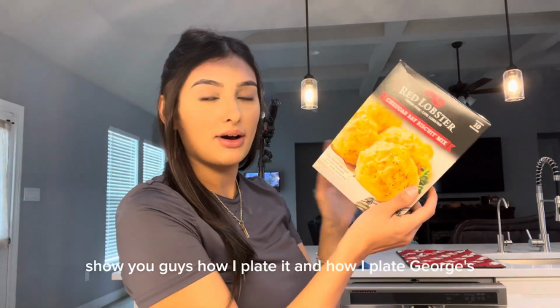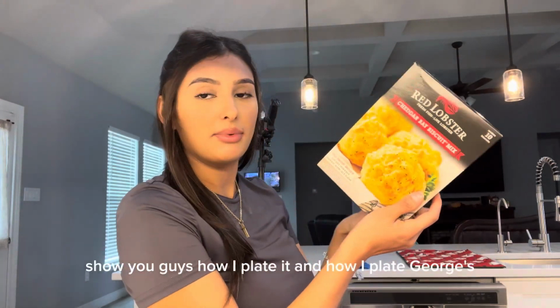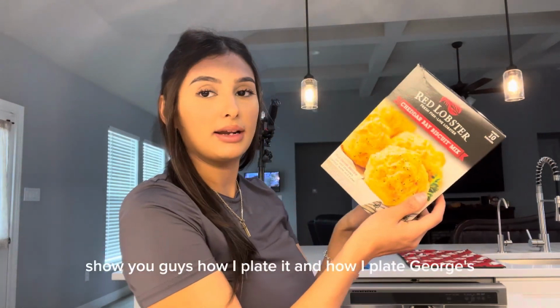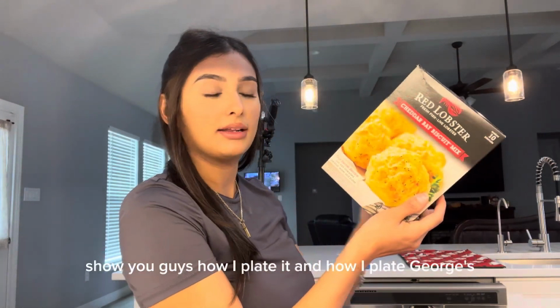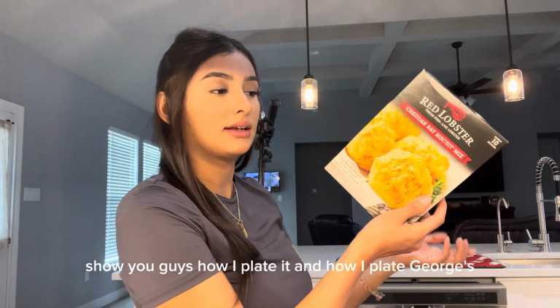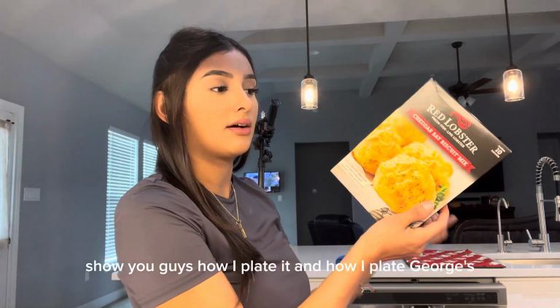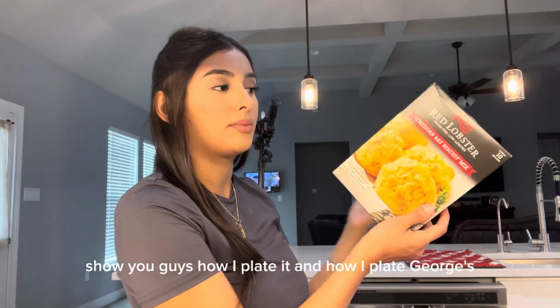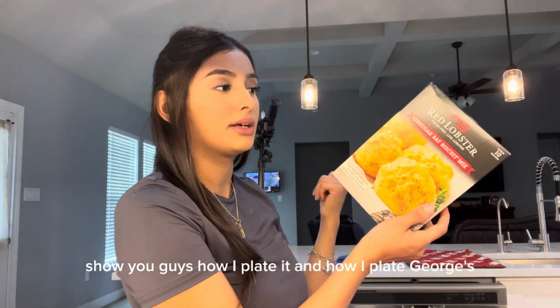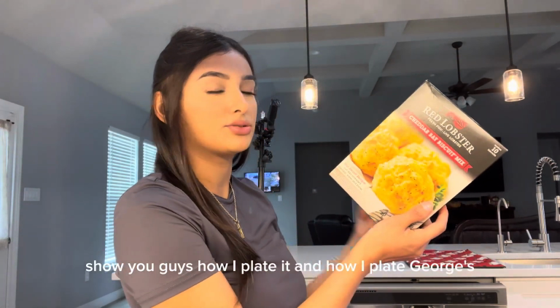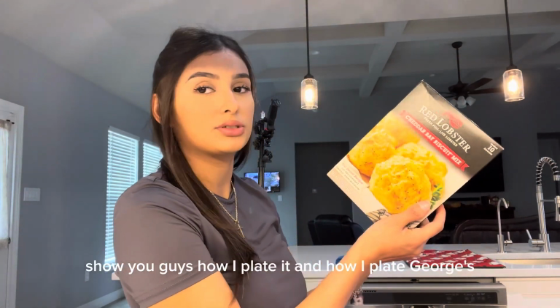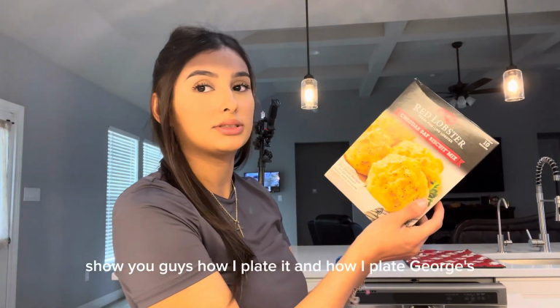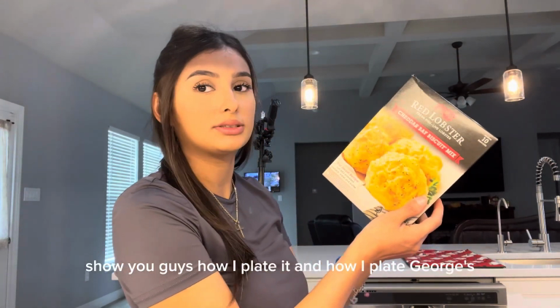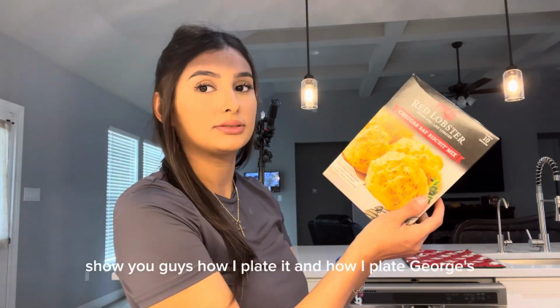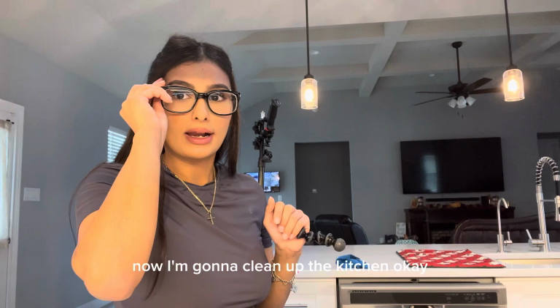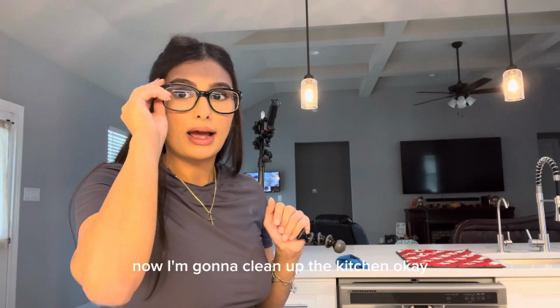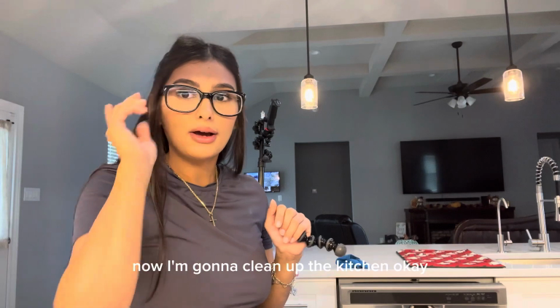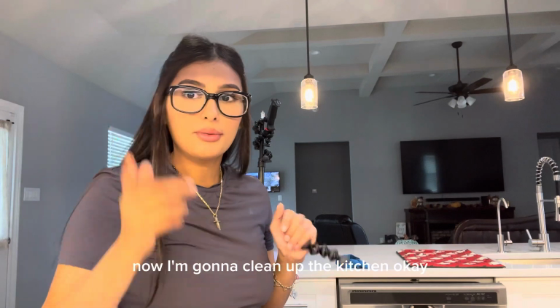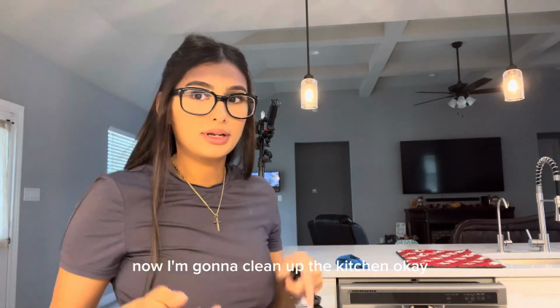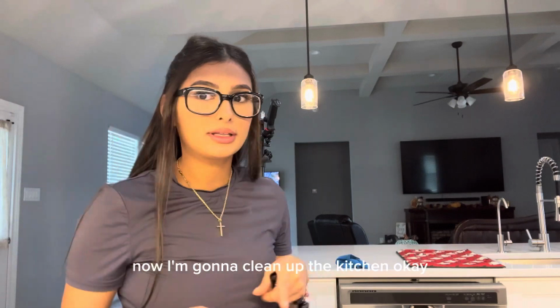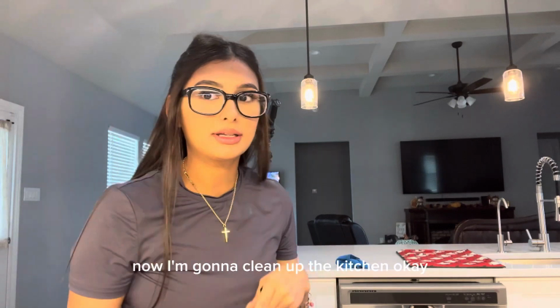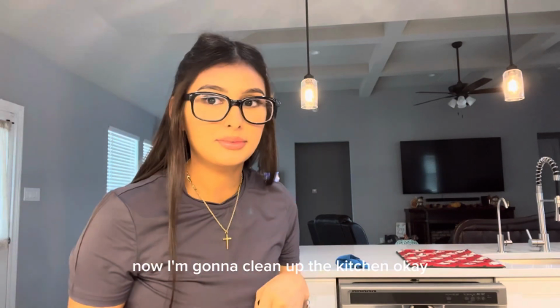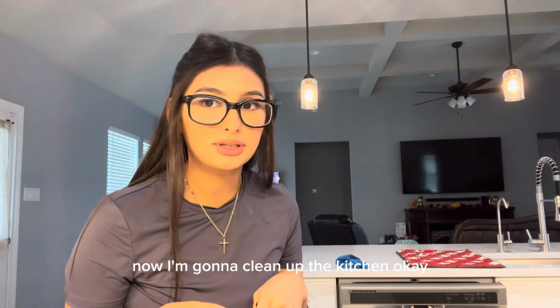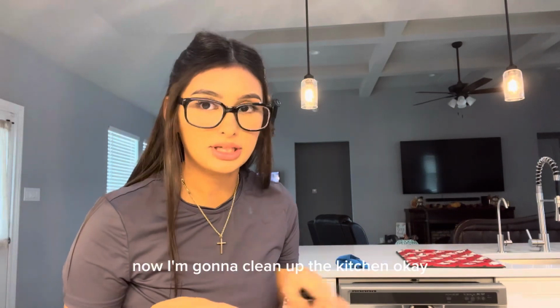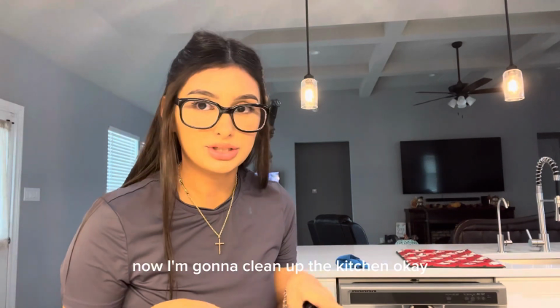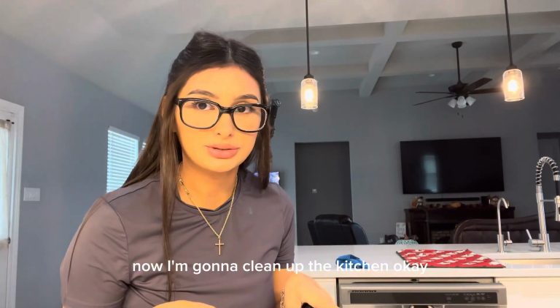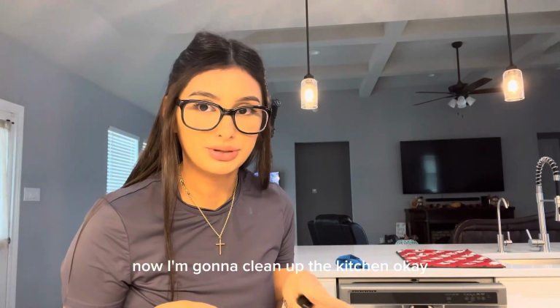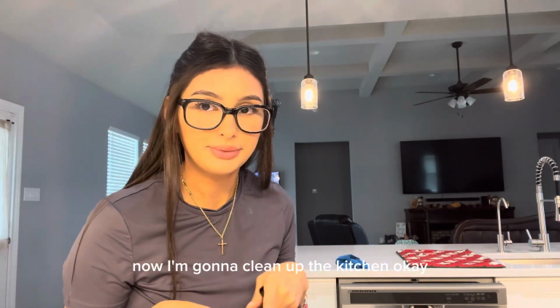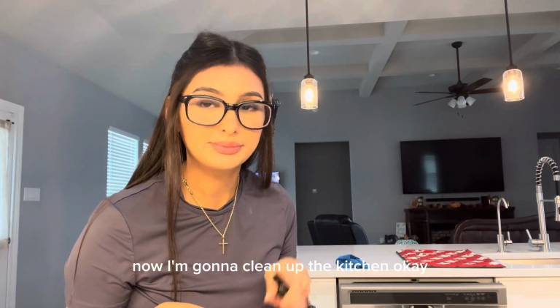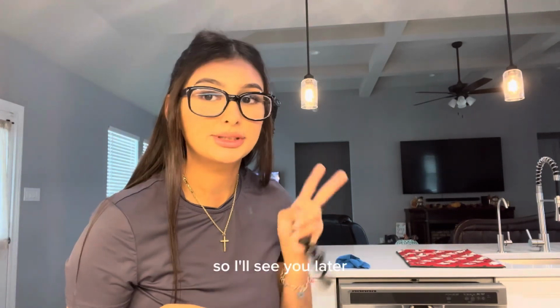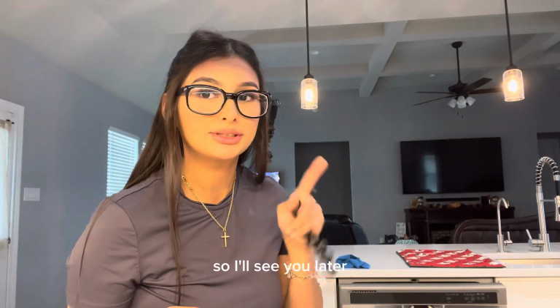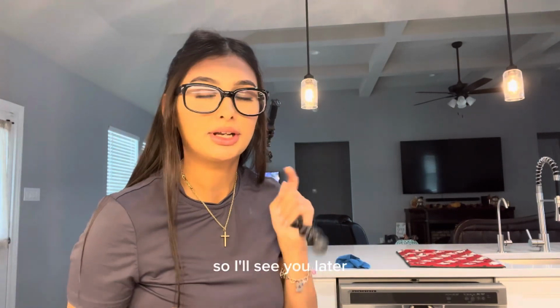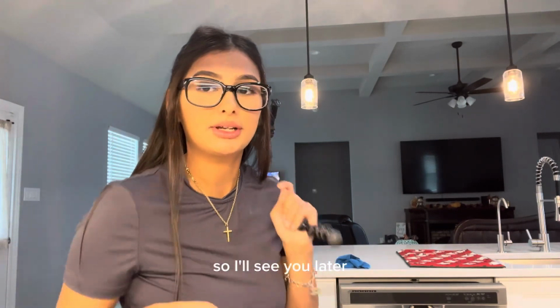I'll be back — I'll come back once my tater biscuits are done. Let me show you guys how I plated mine and how I plated George's. Now I'm going to clean up the kitchen, so I'll see you later.